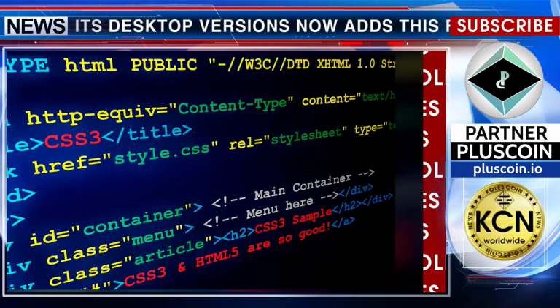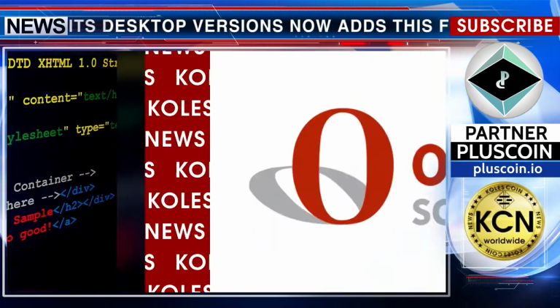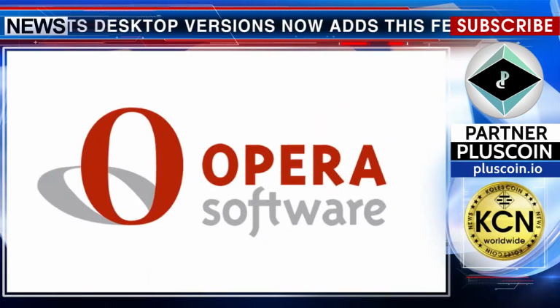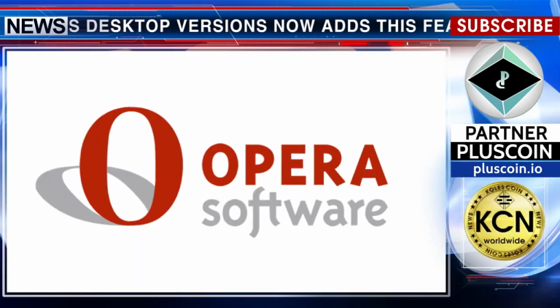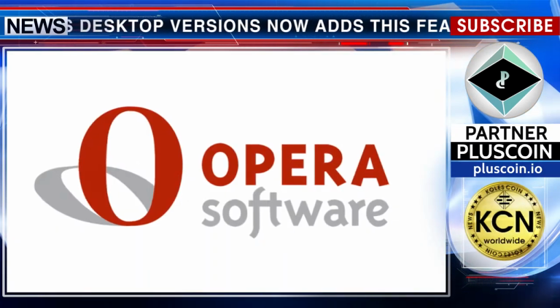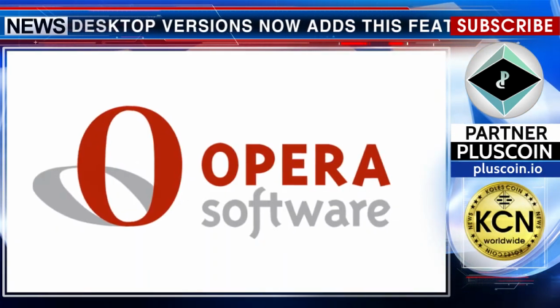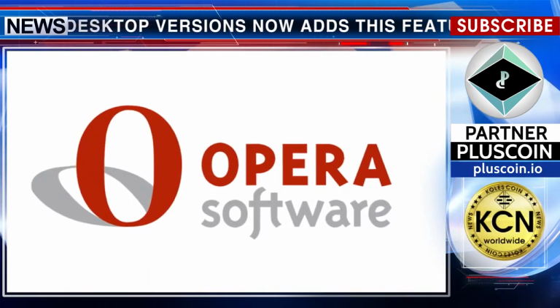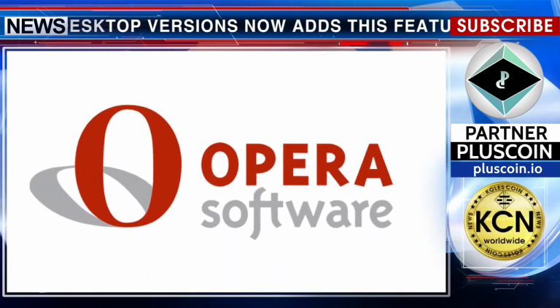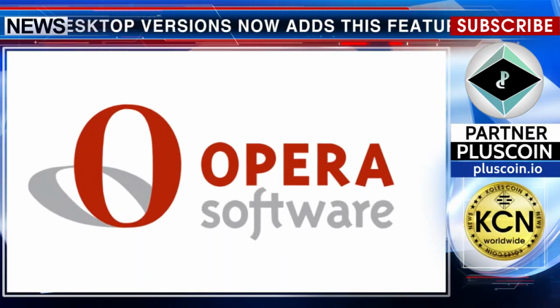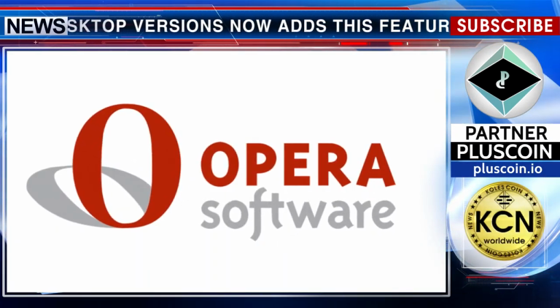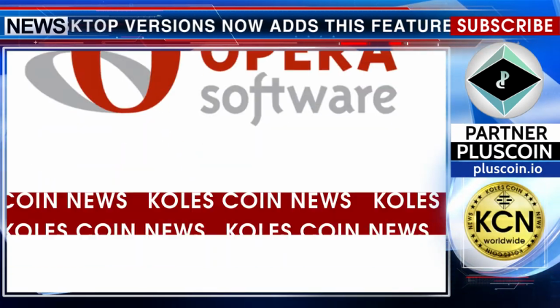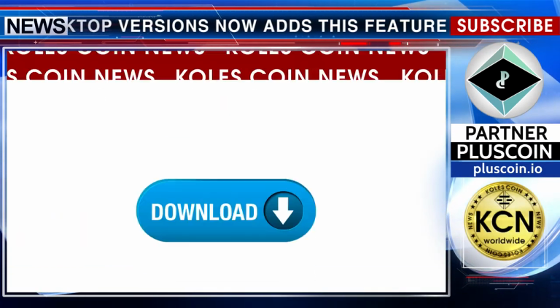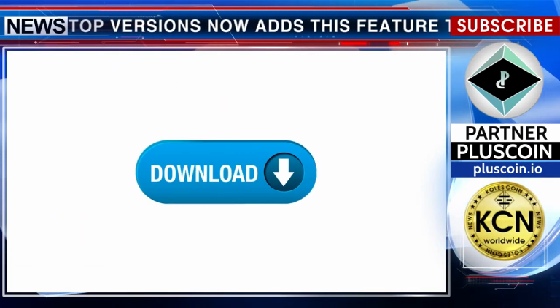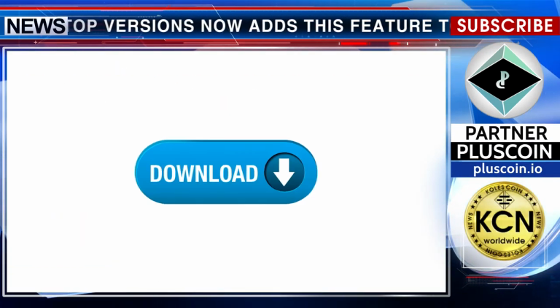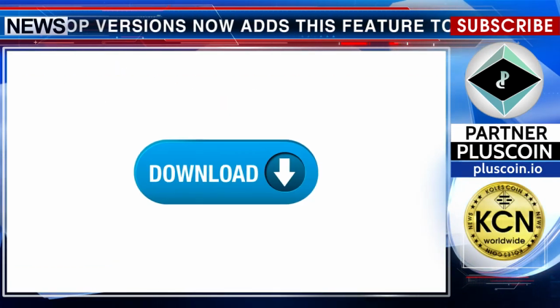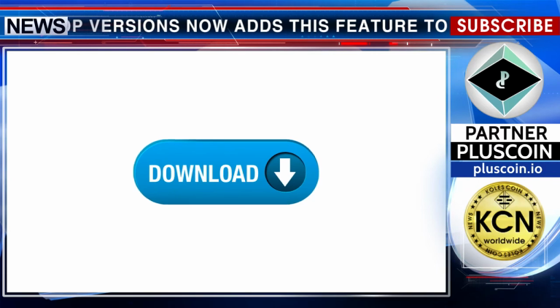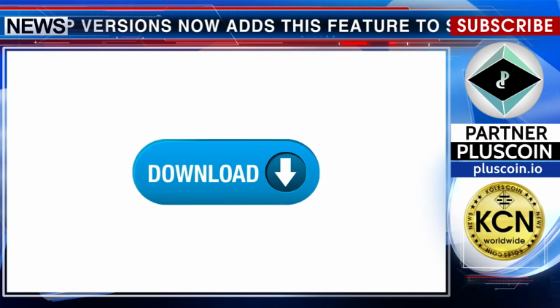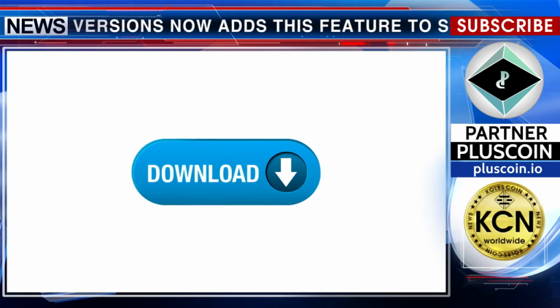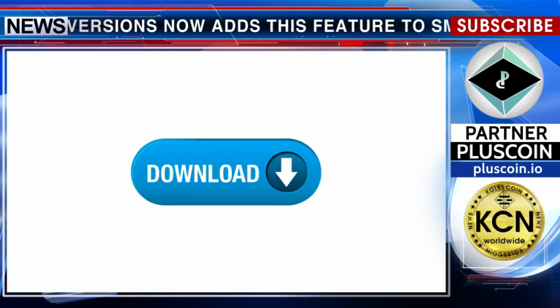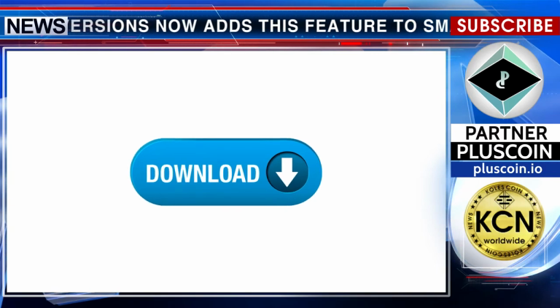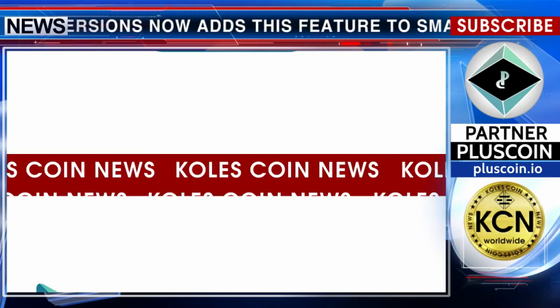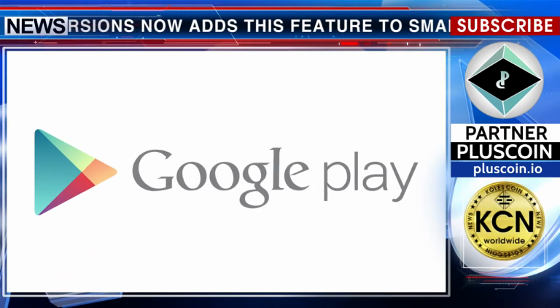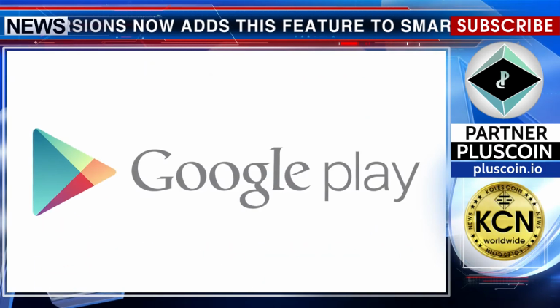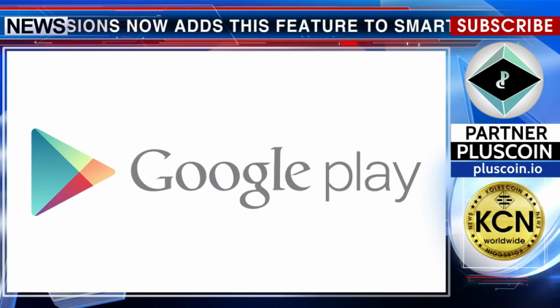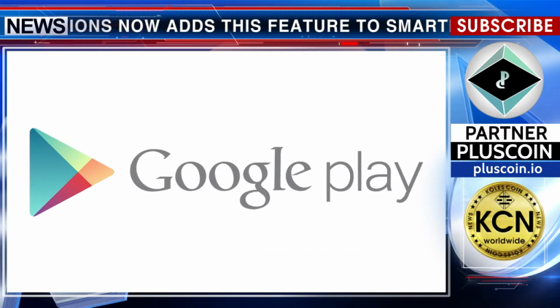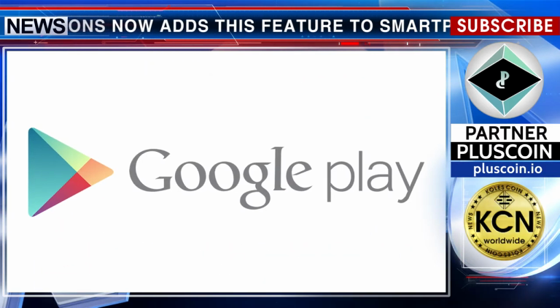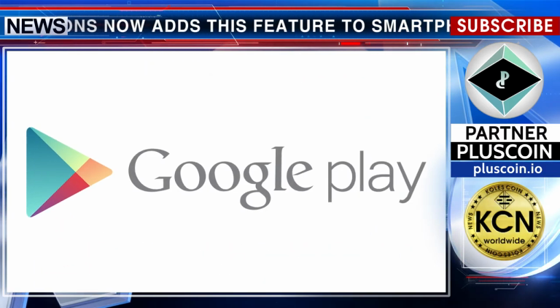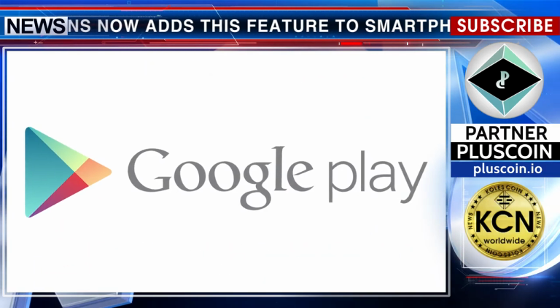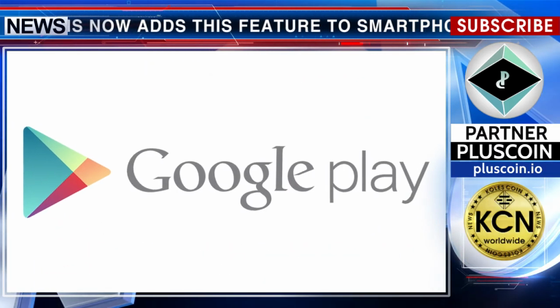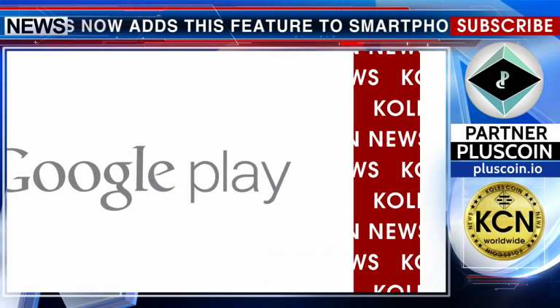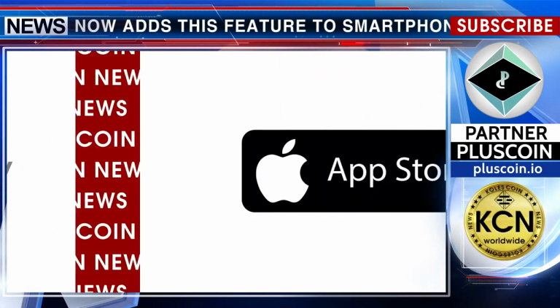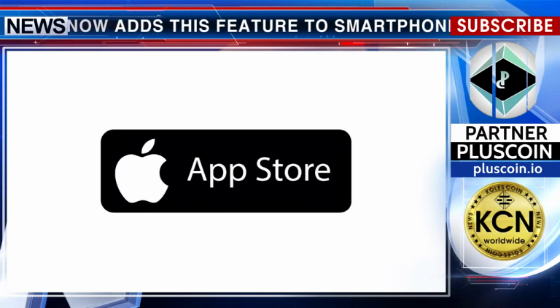The new Opera is already available and you can download the browser from Google Play or the App Store.